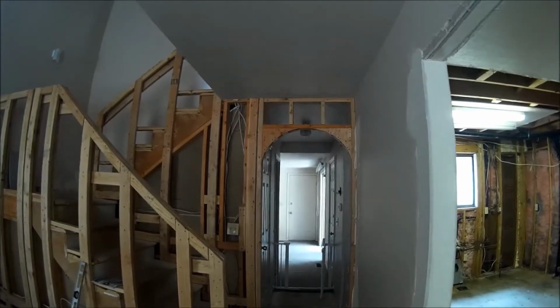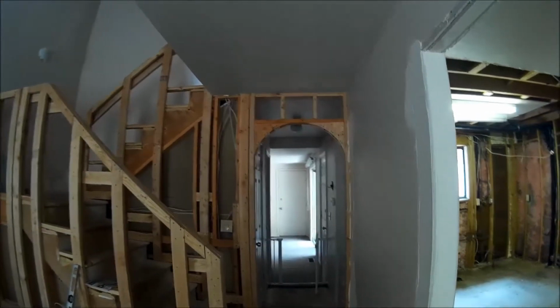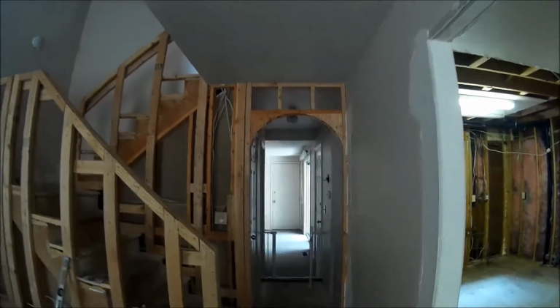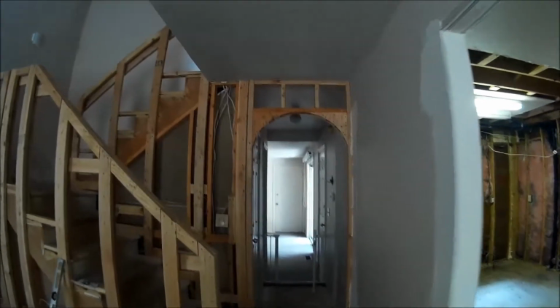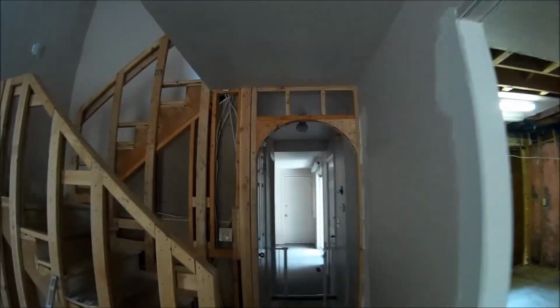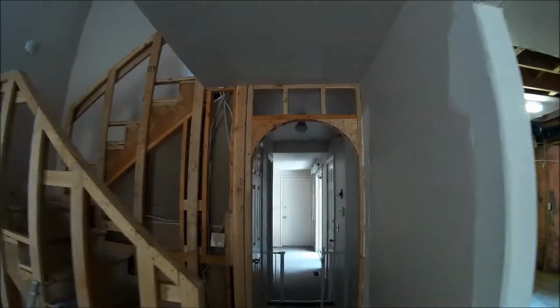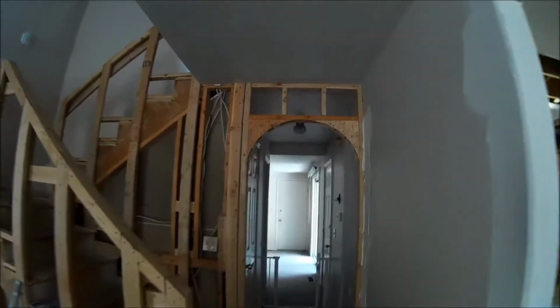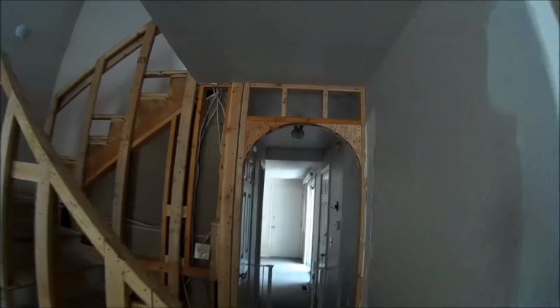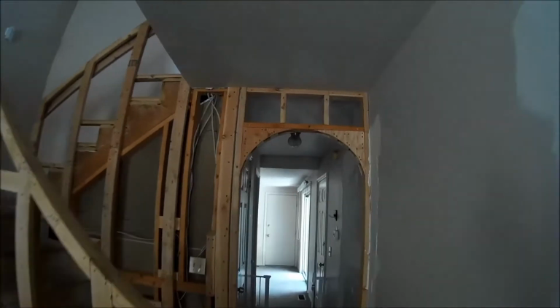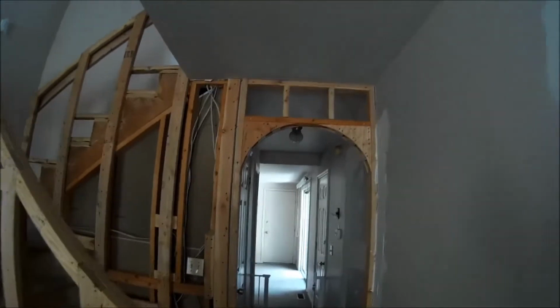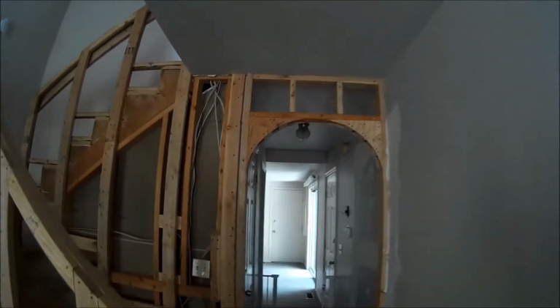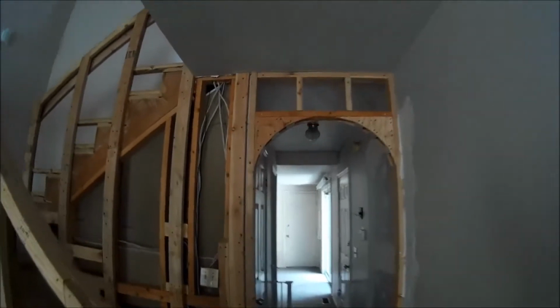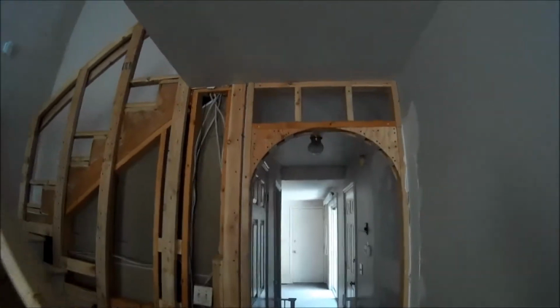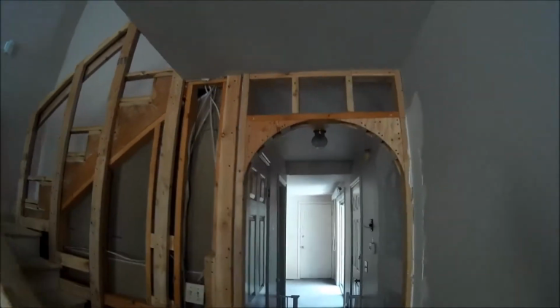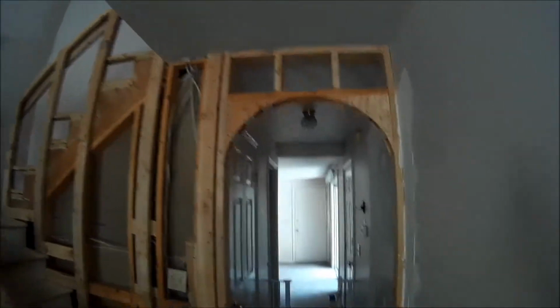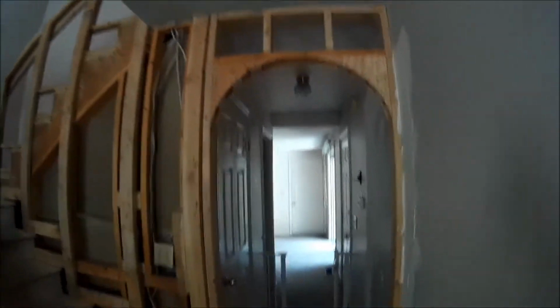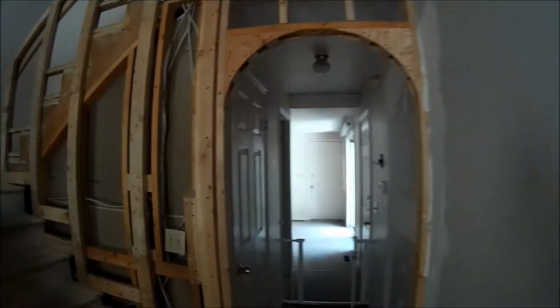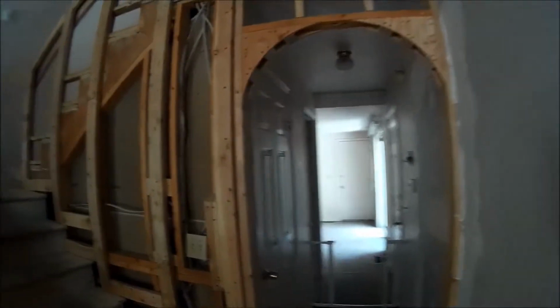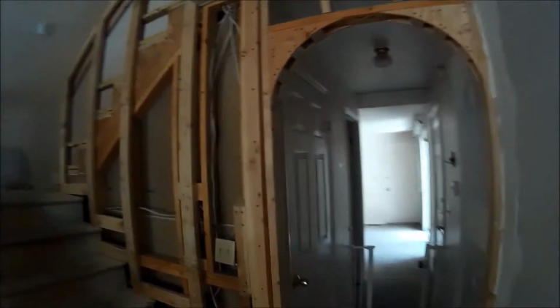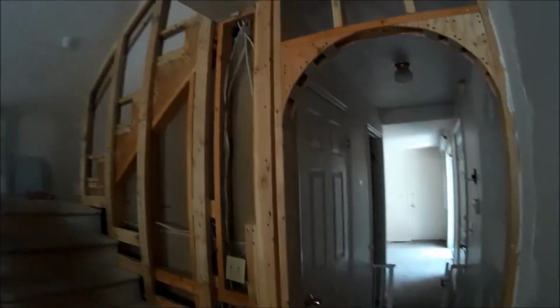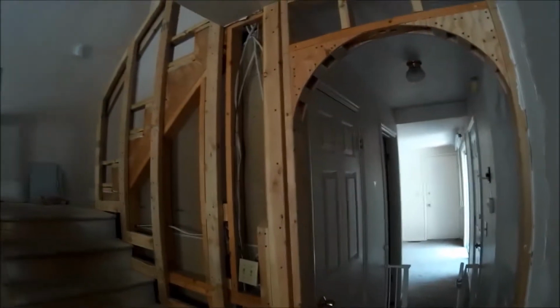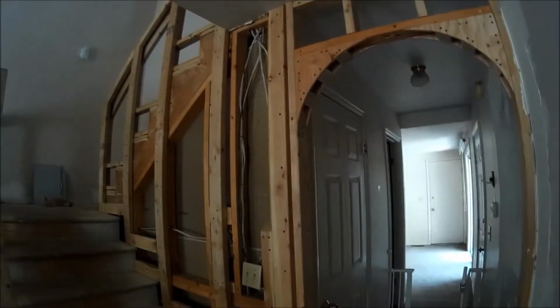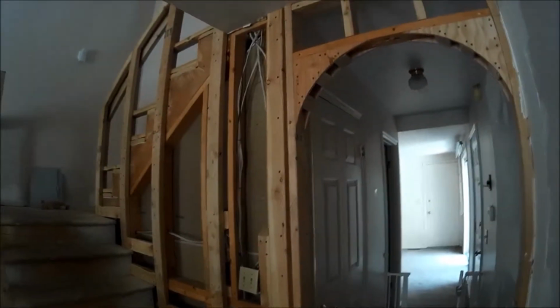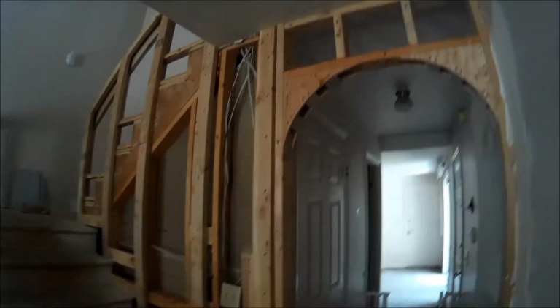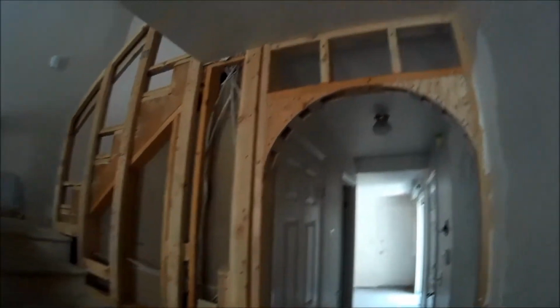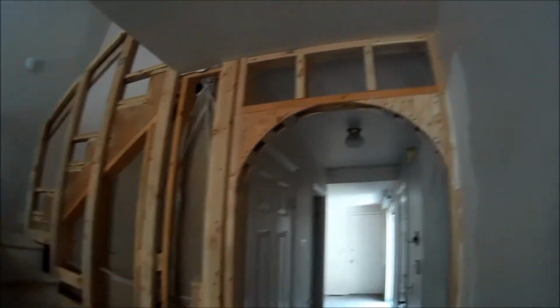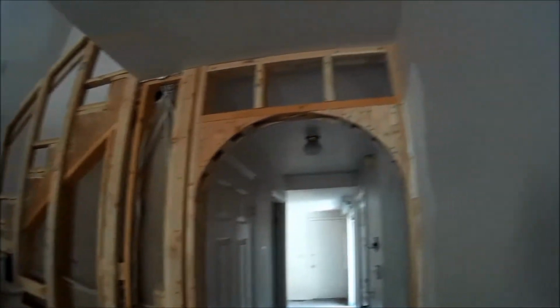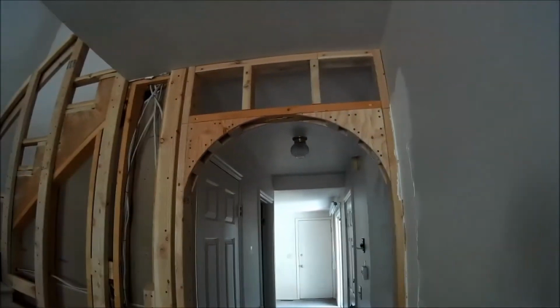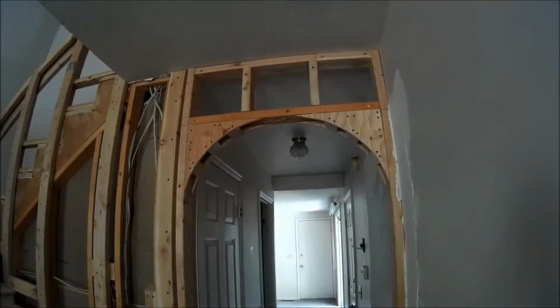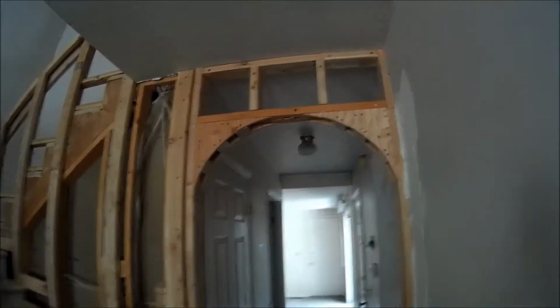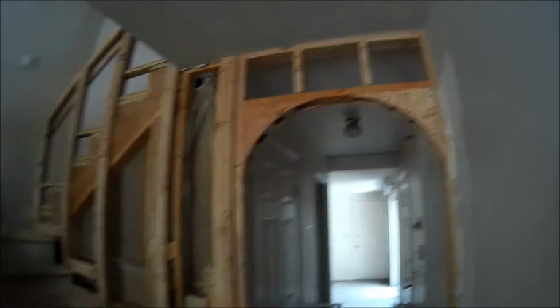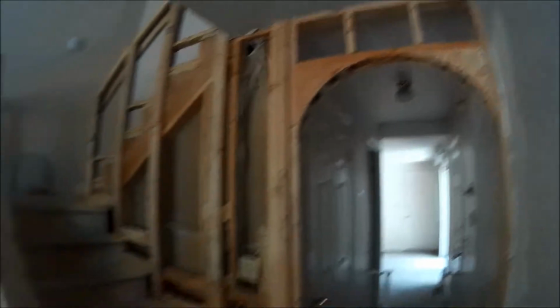I also took this arch and dropped it down. That'll bring it about to door height — you can see it's about even with that door. That arch is down.